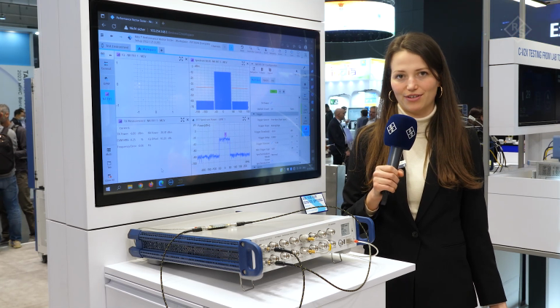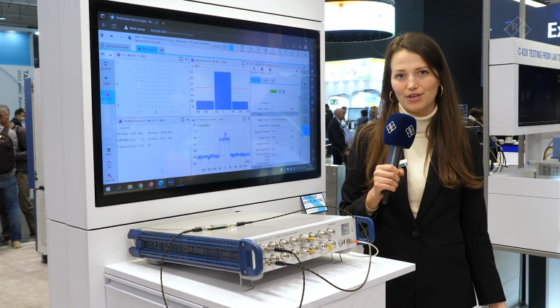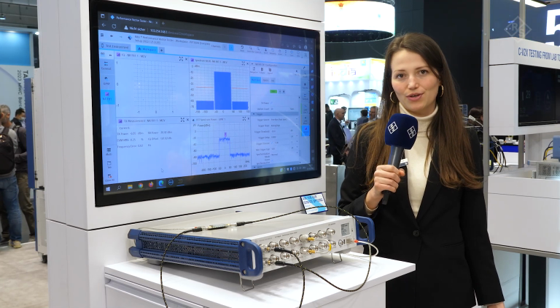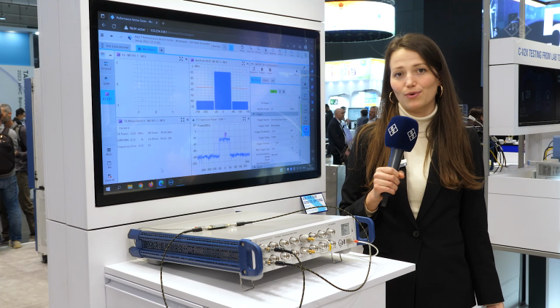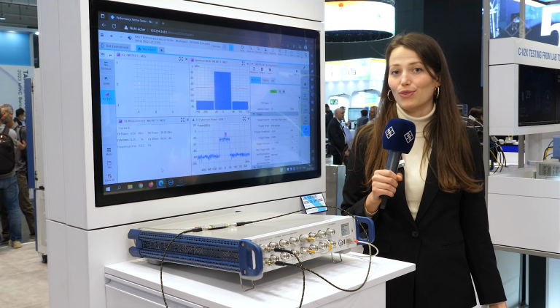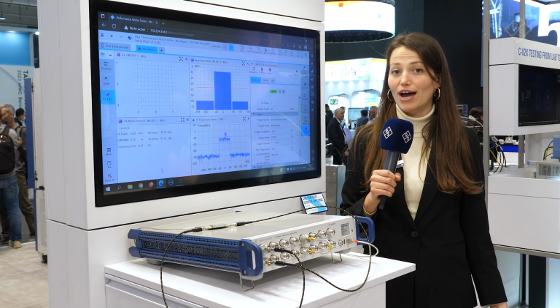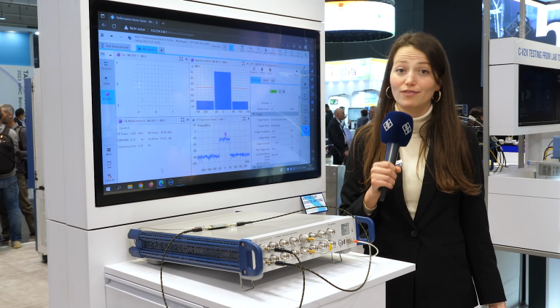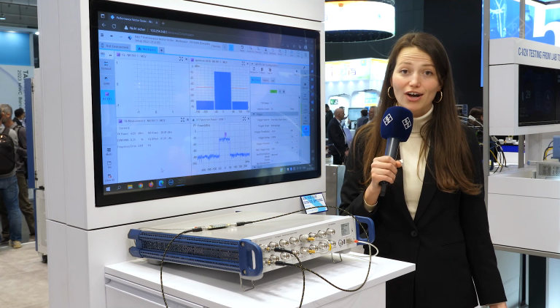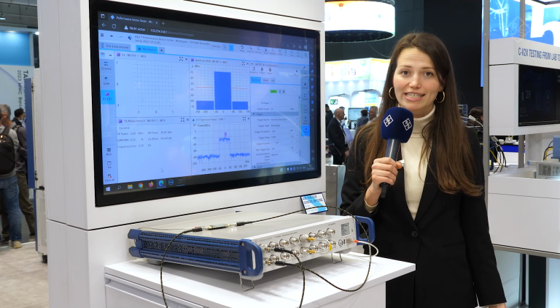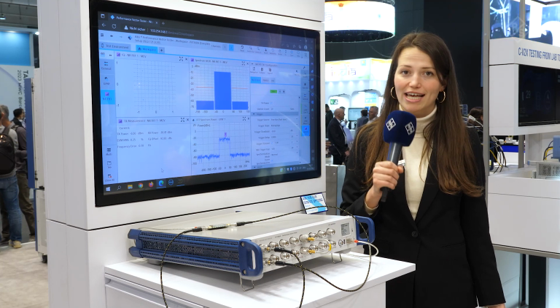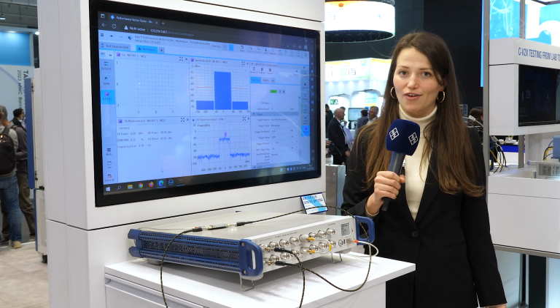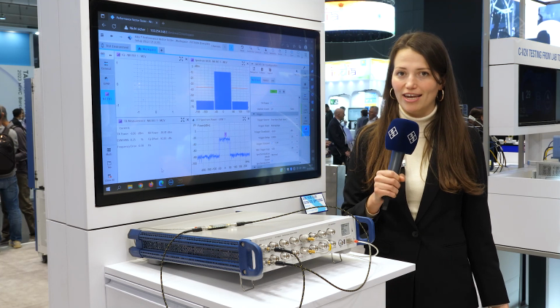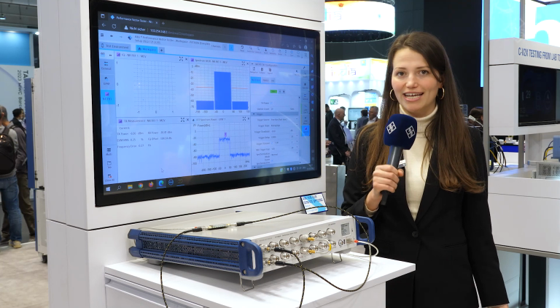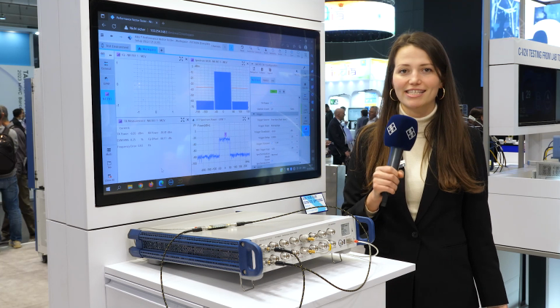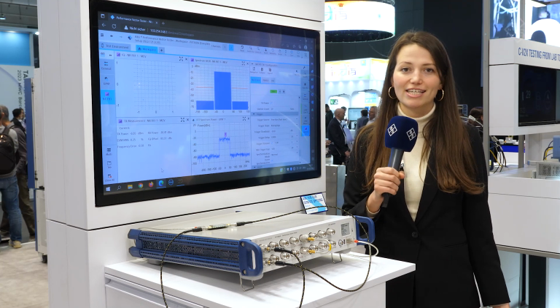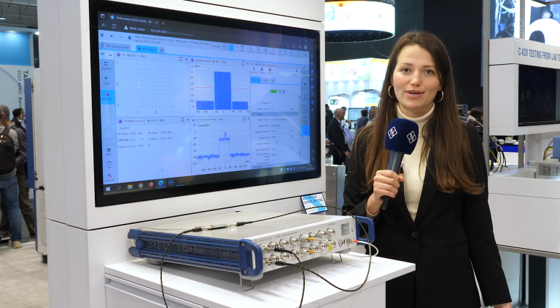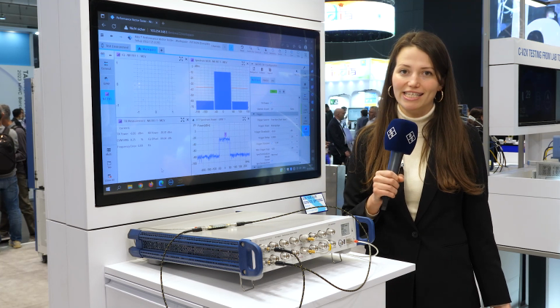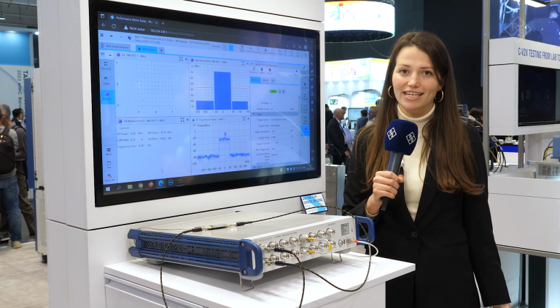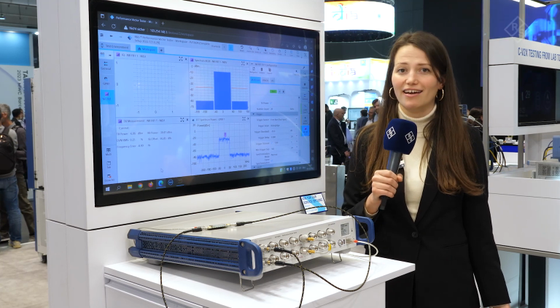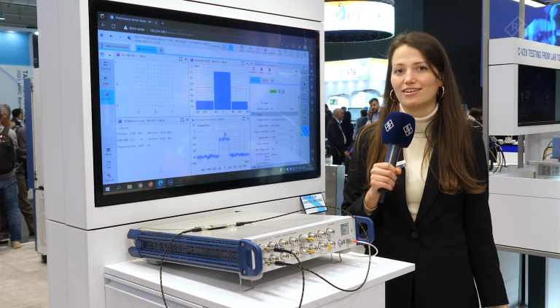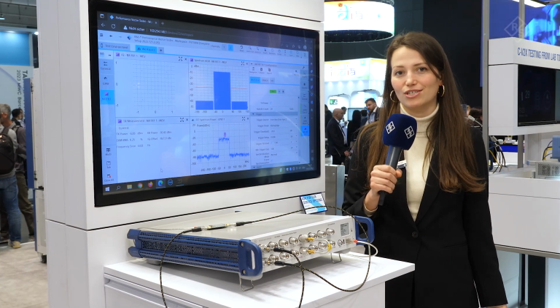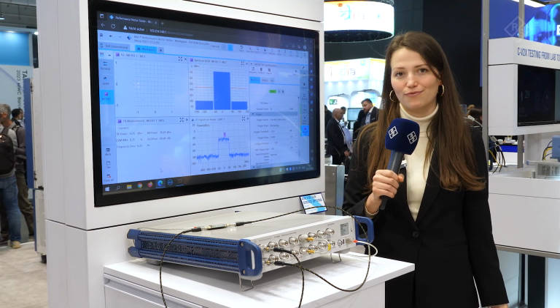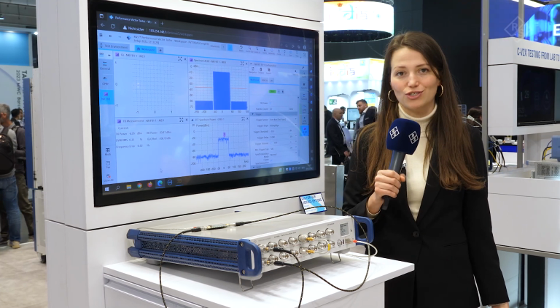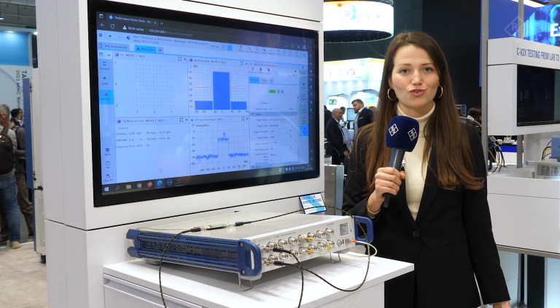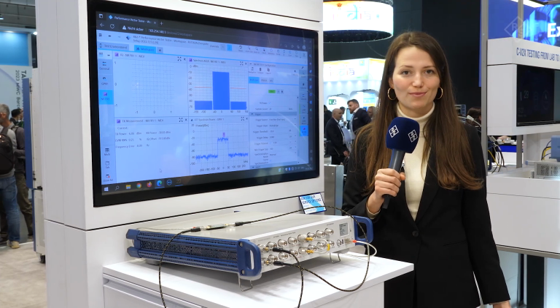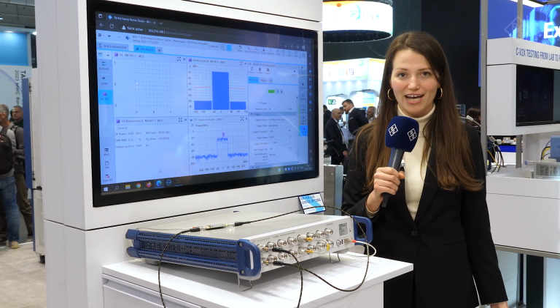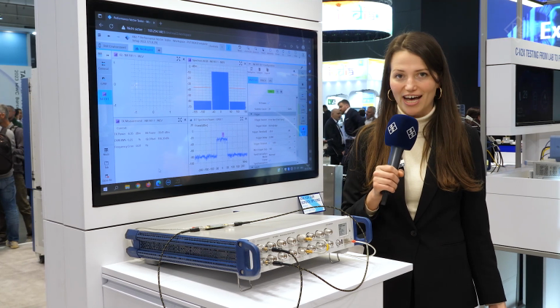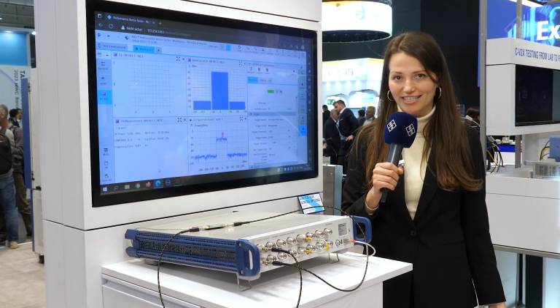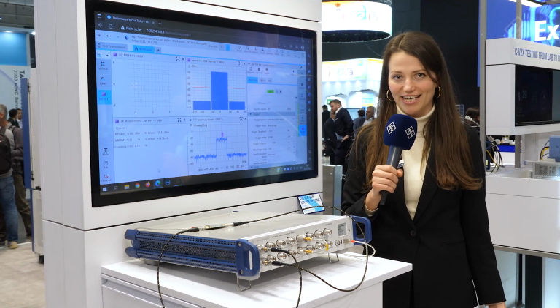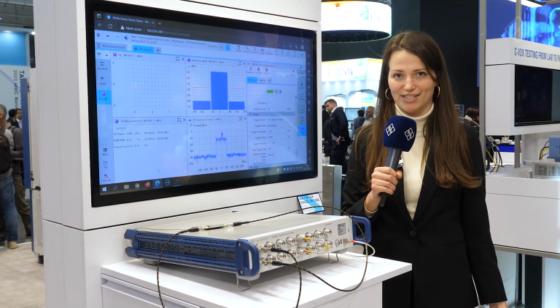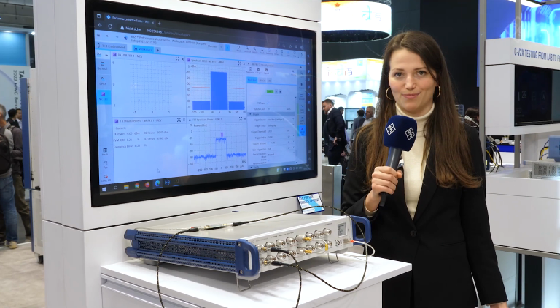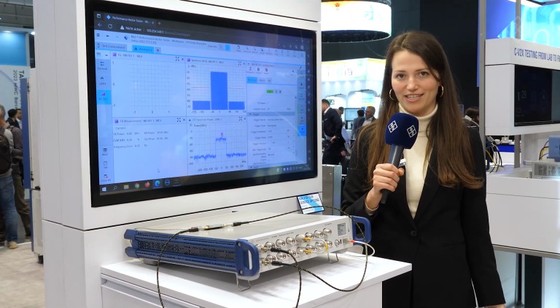With hardware-accelerated test sequencing, I can achieve extremely high test speed.